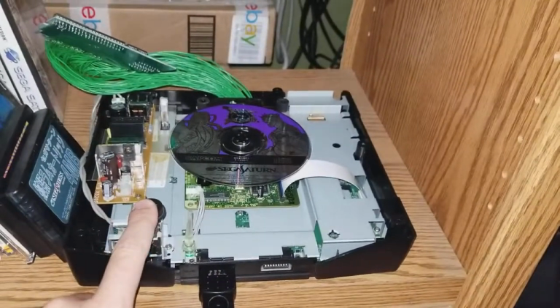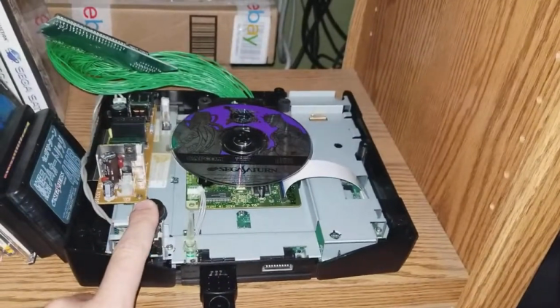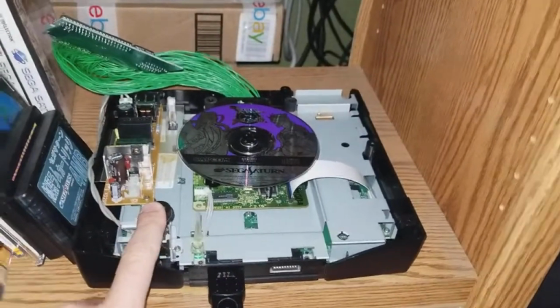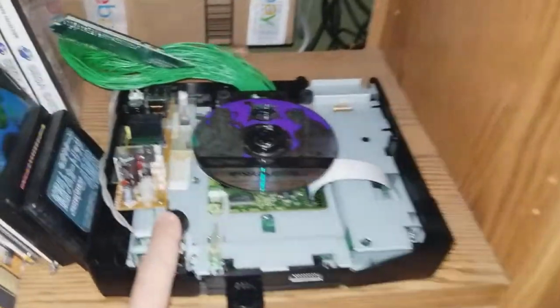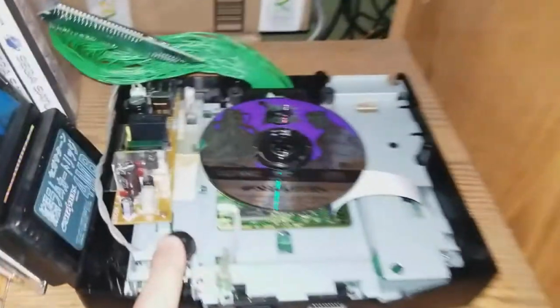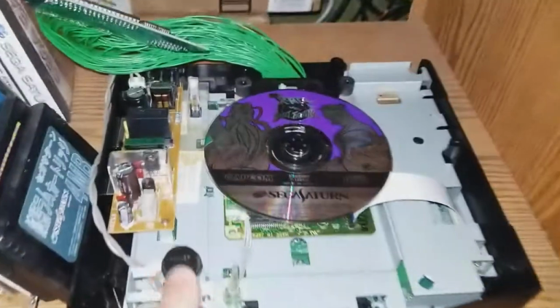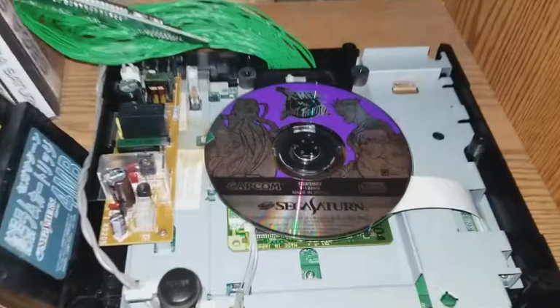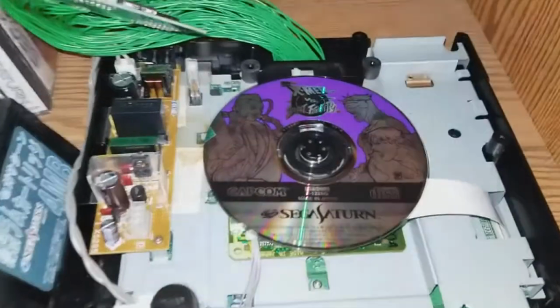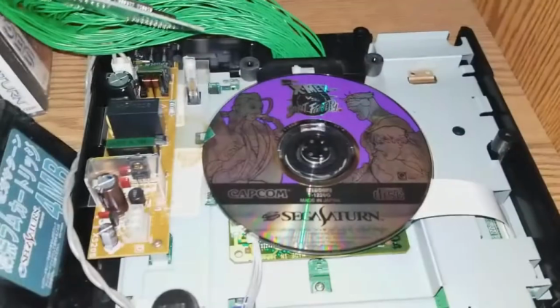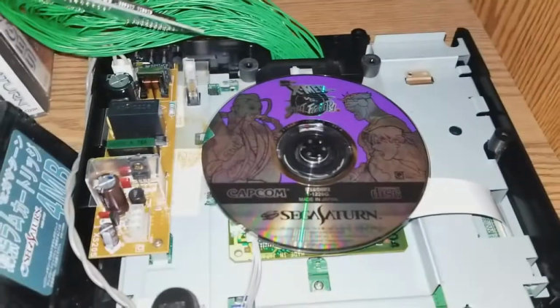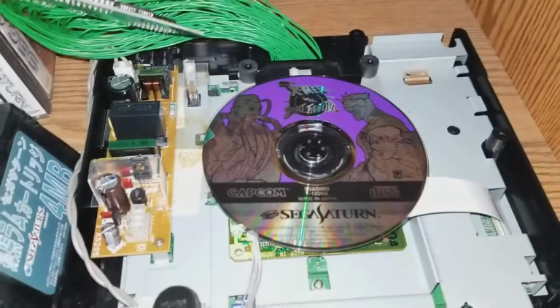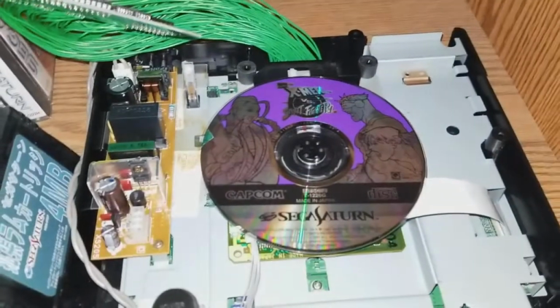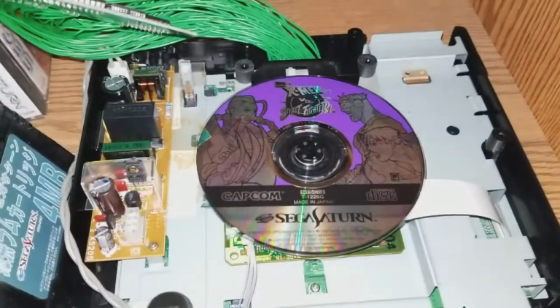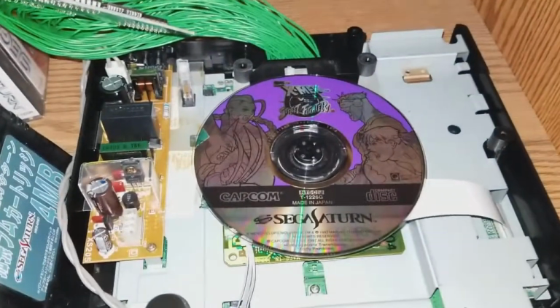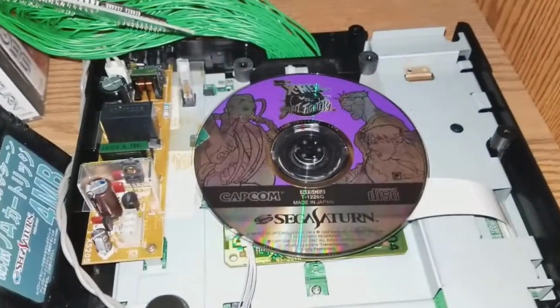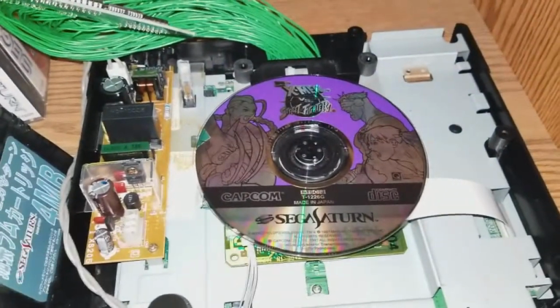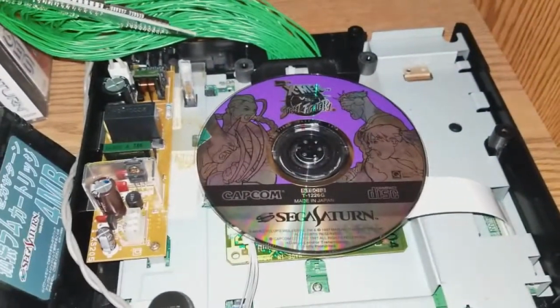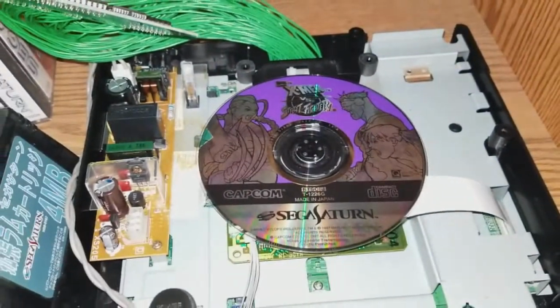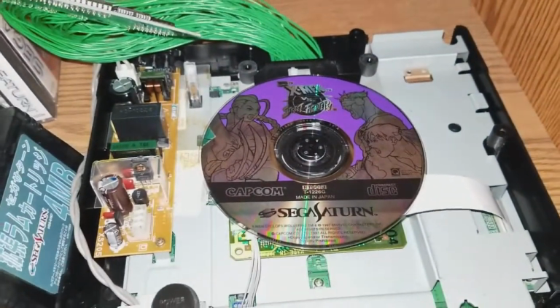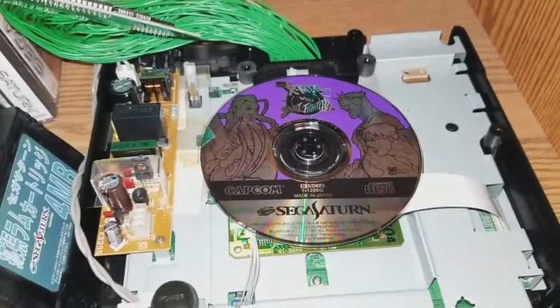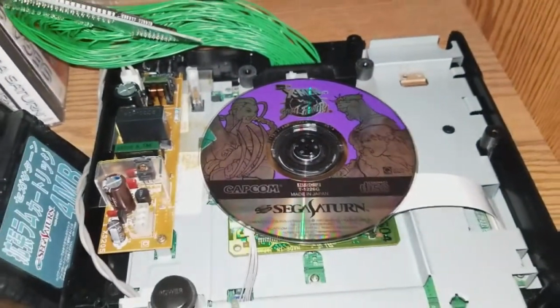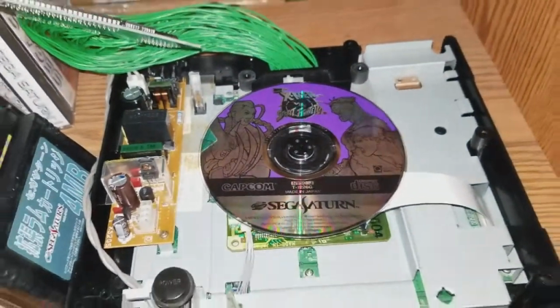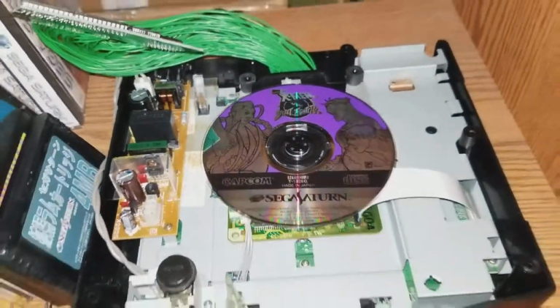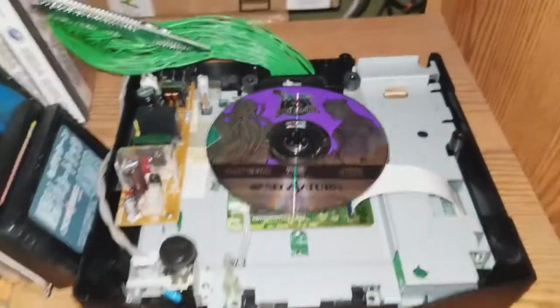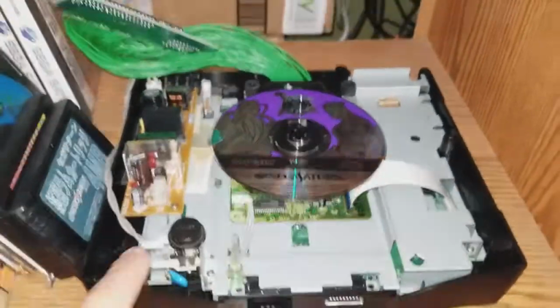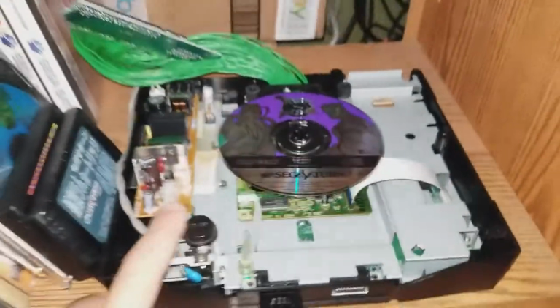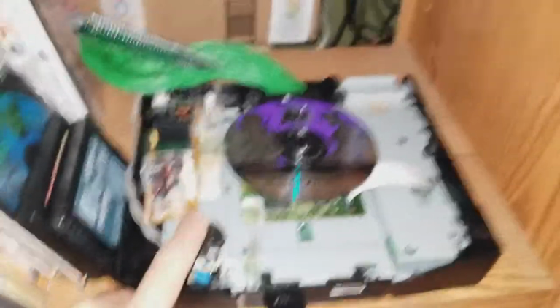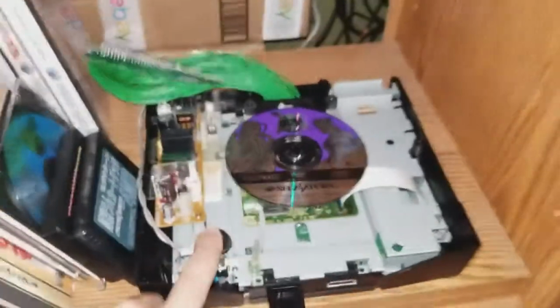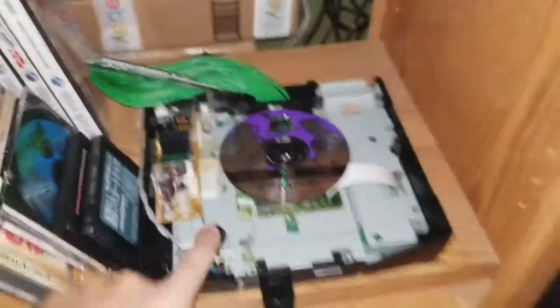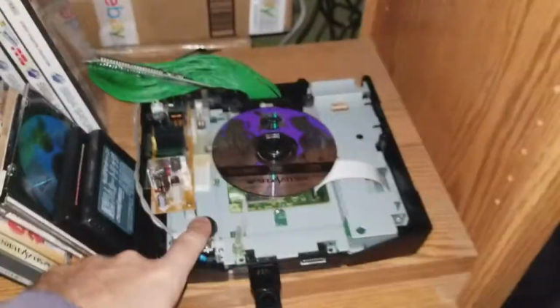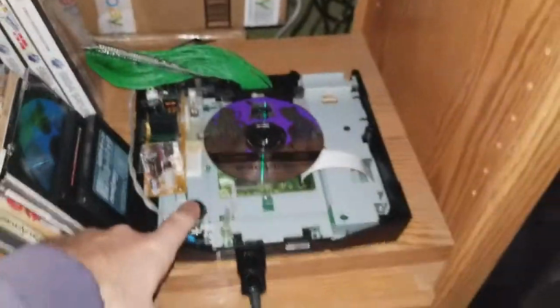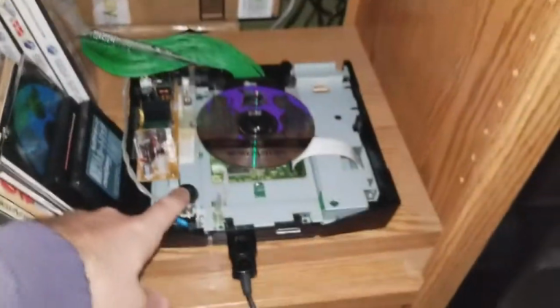So you can see X-Men vs. Street Fighter here on my U.S. console.